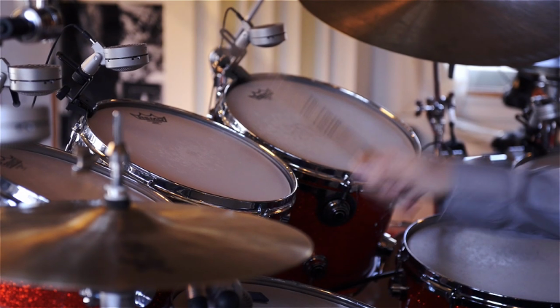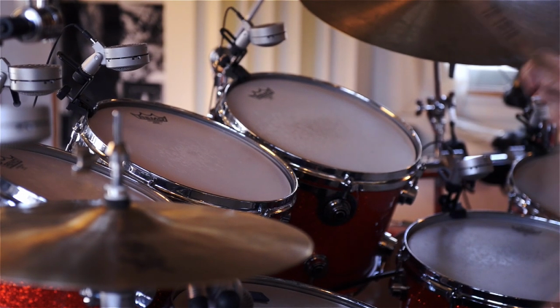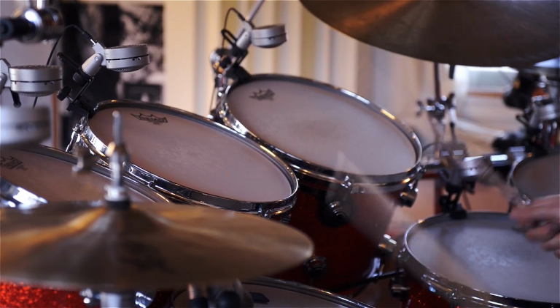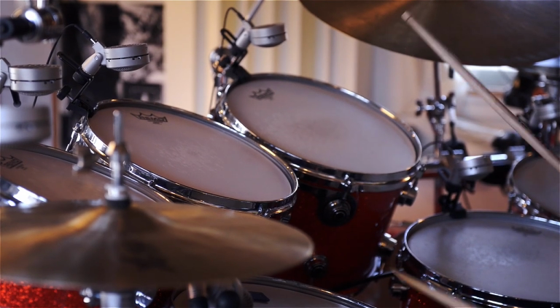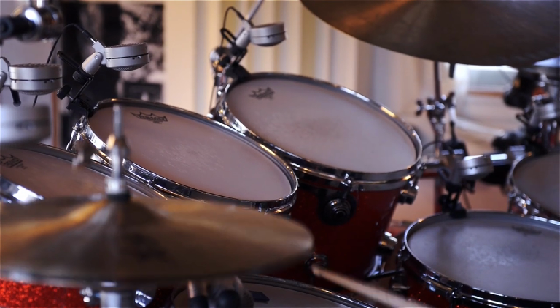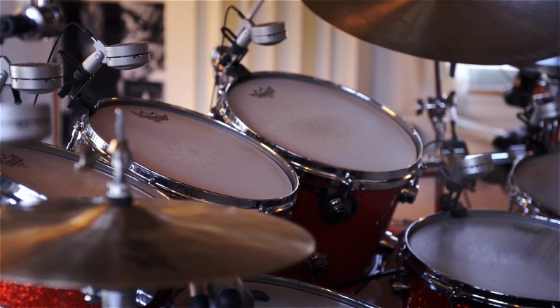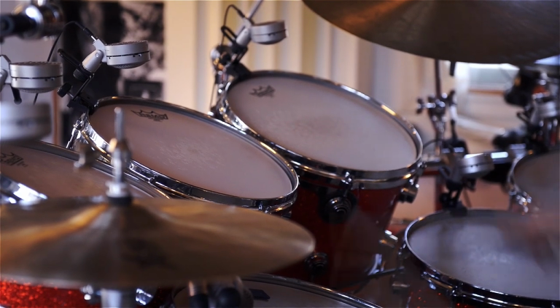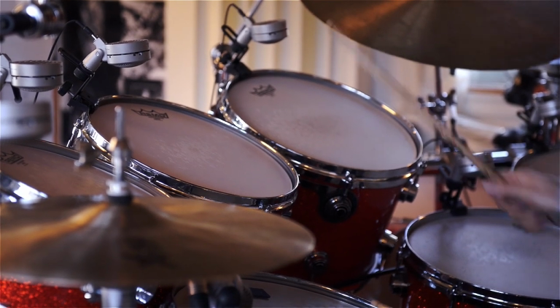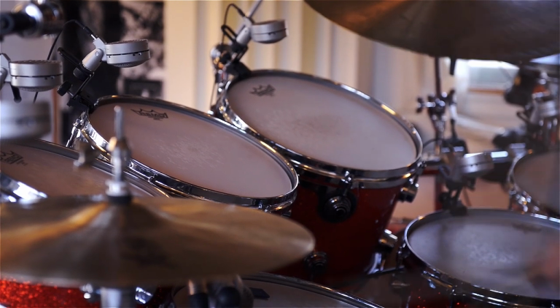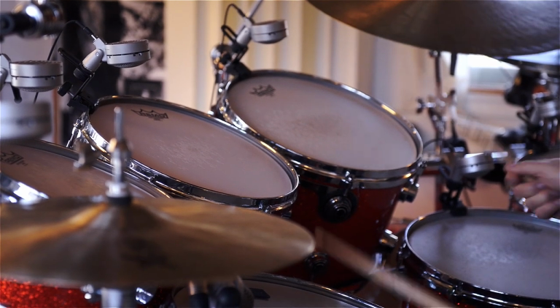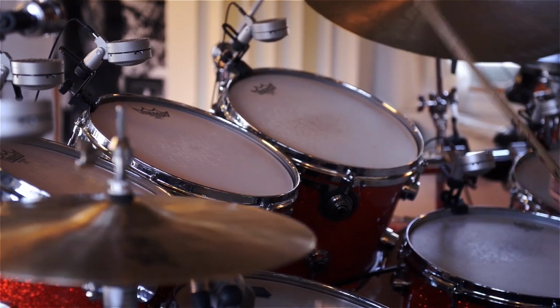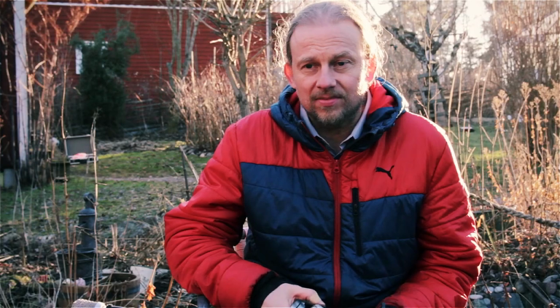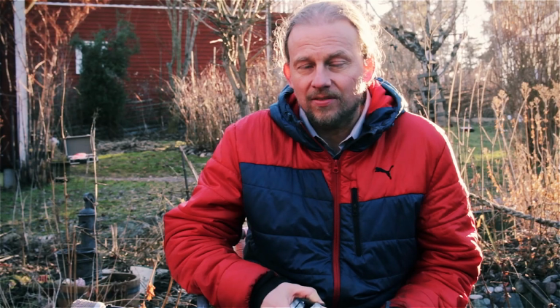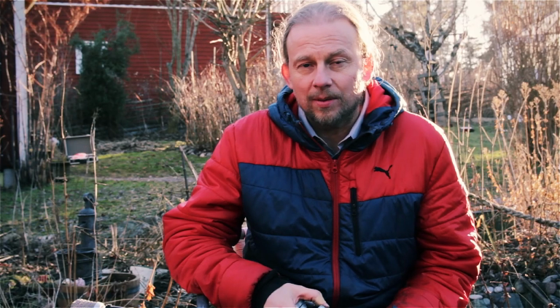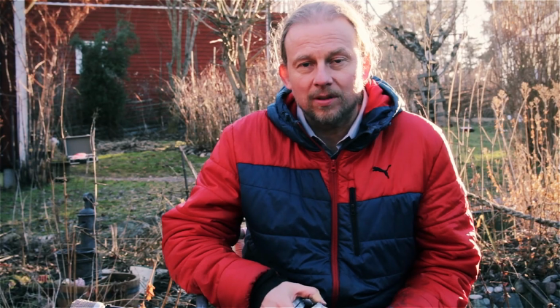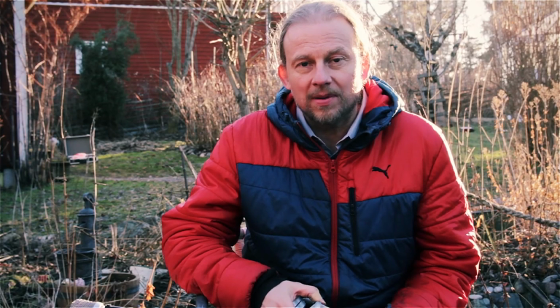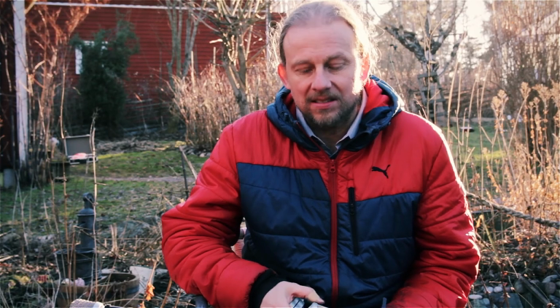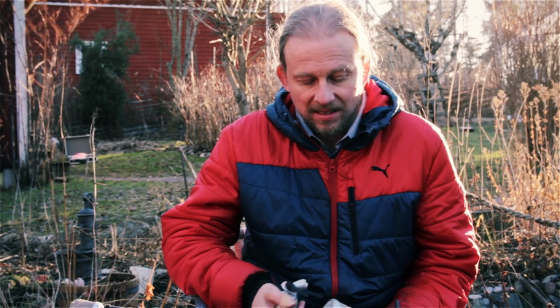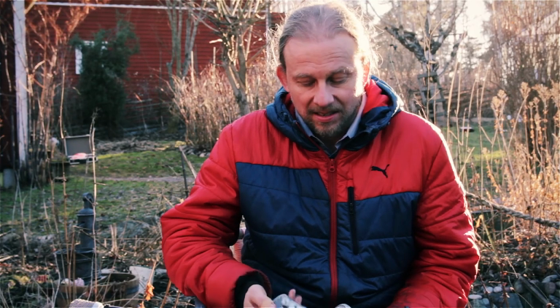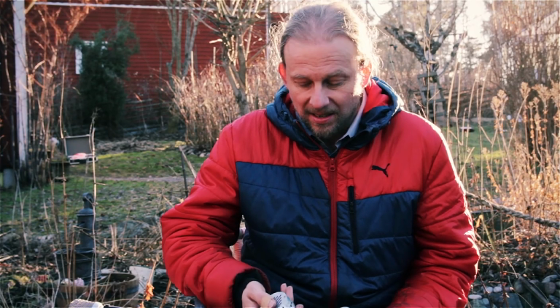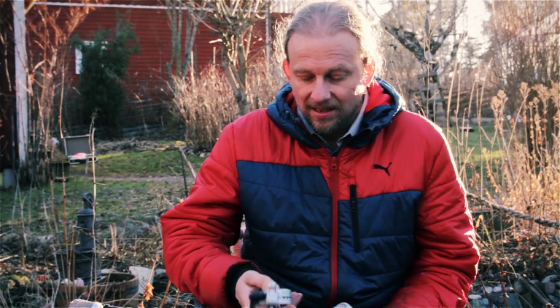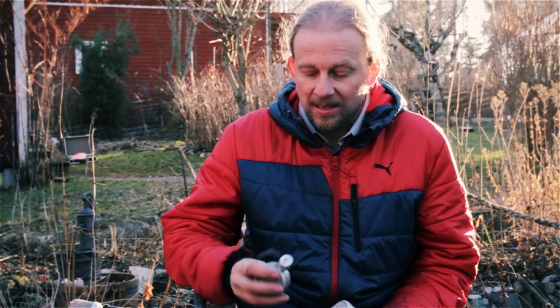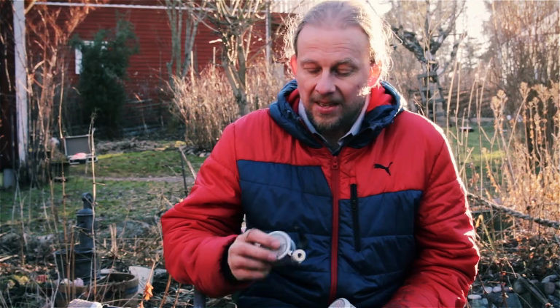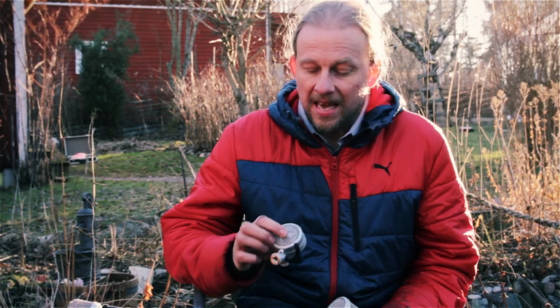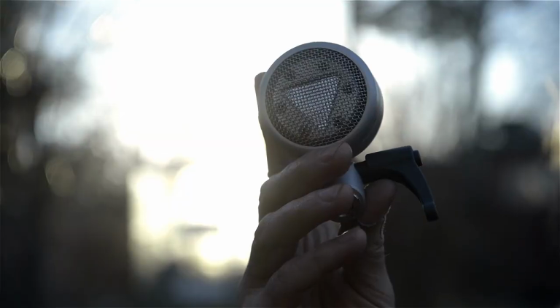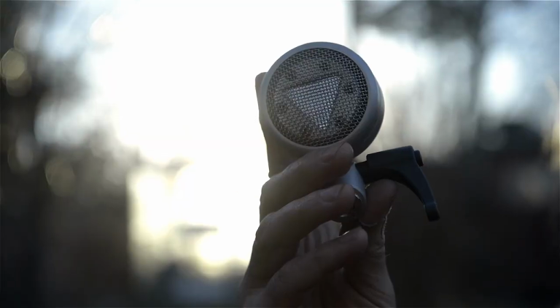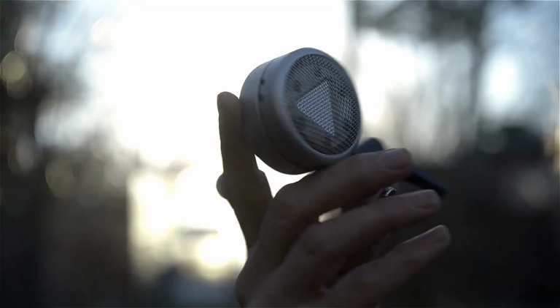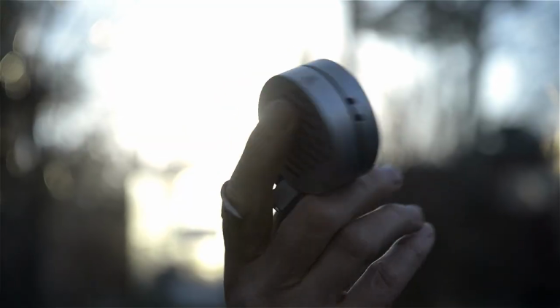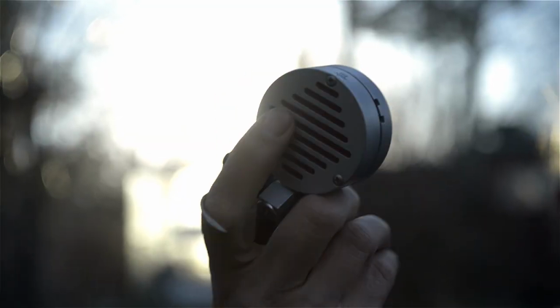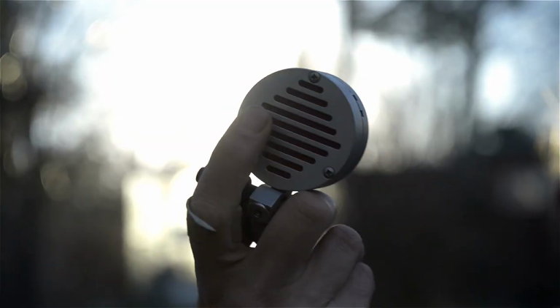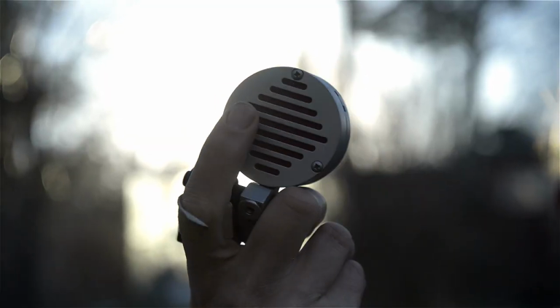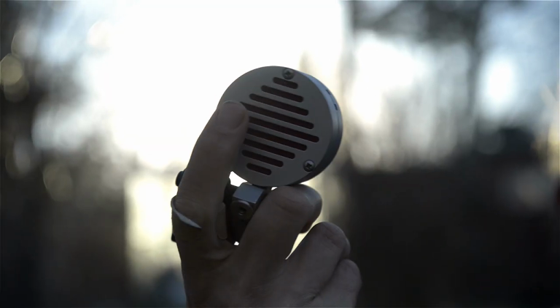I've tried all the mics available, but something happened when I changed to these mics.